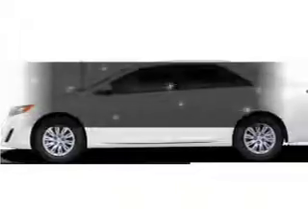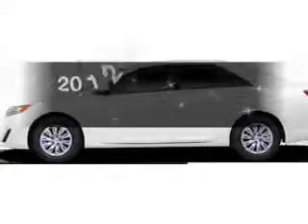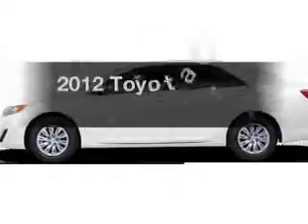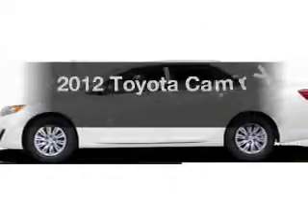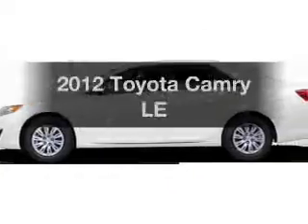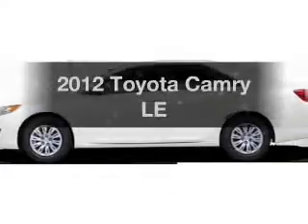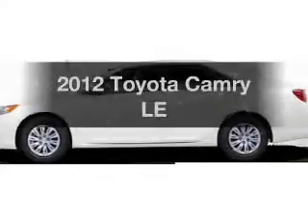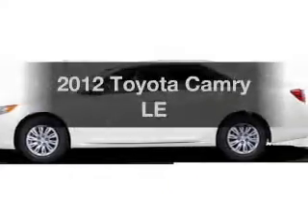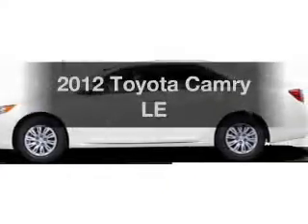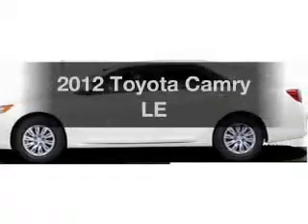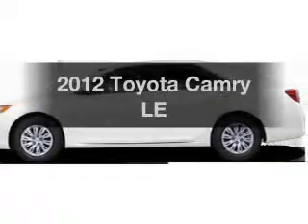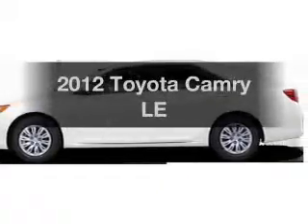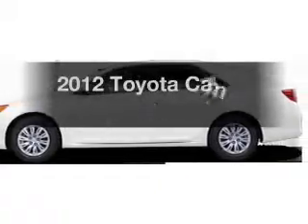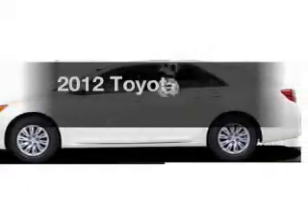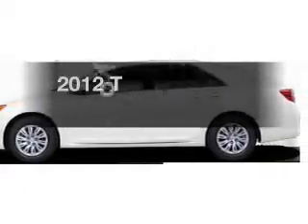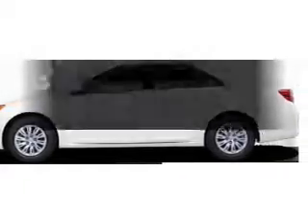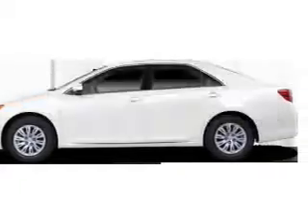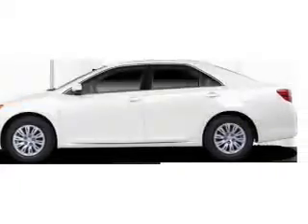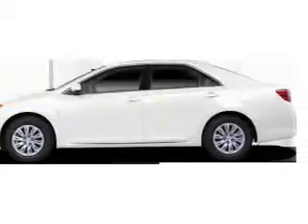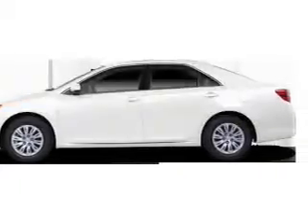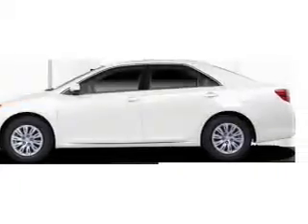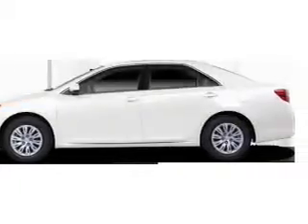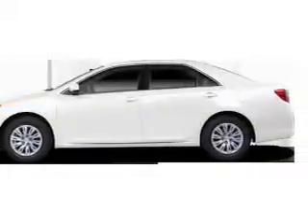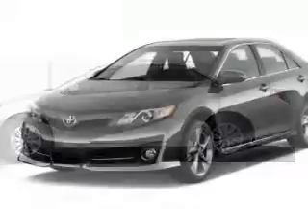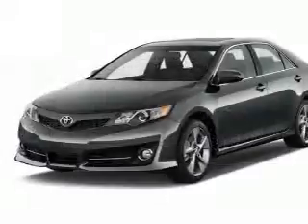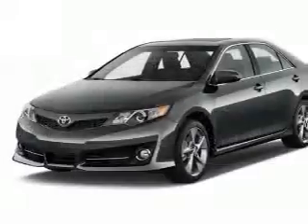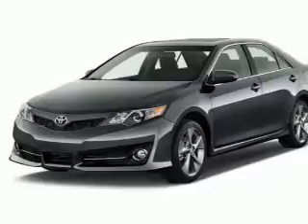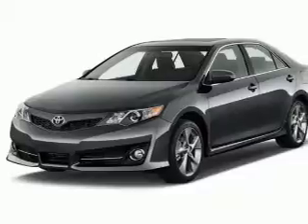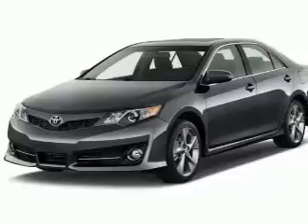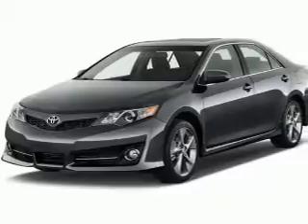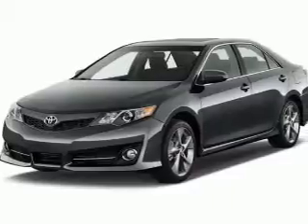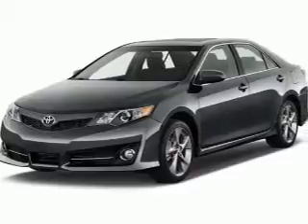Introducing the 2012 Toyota Camry. Travel the roads in style and comfort in this great vehicle.